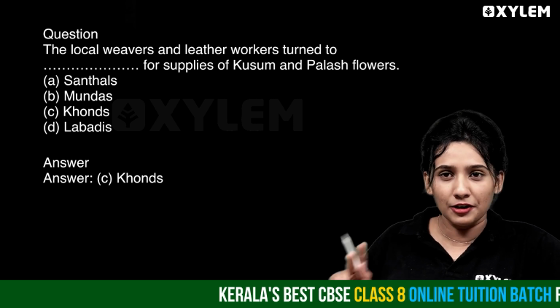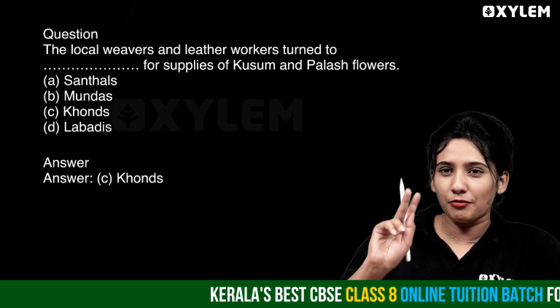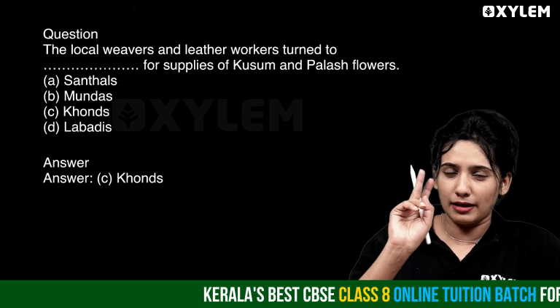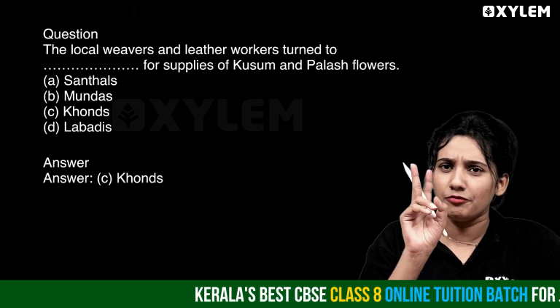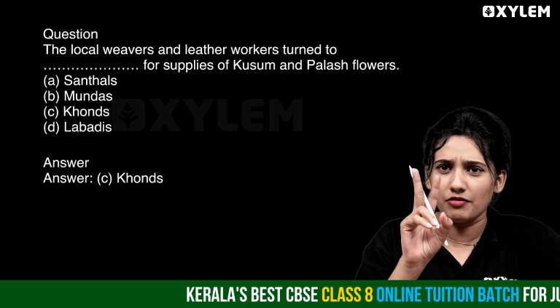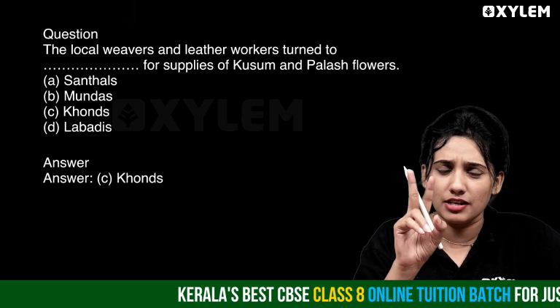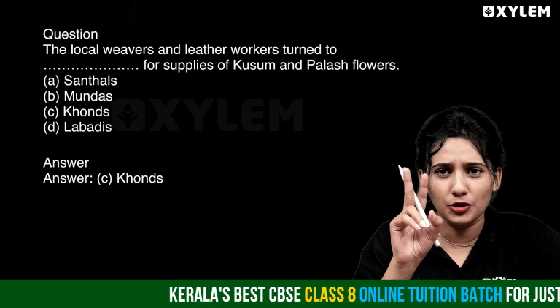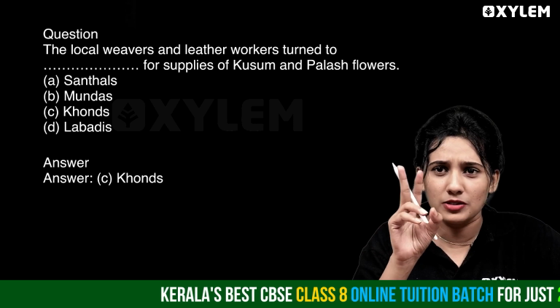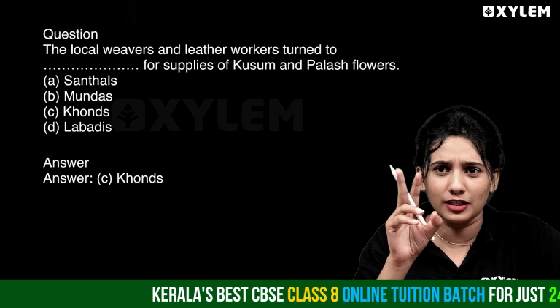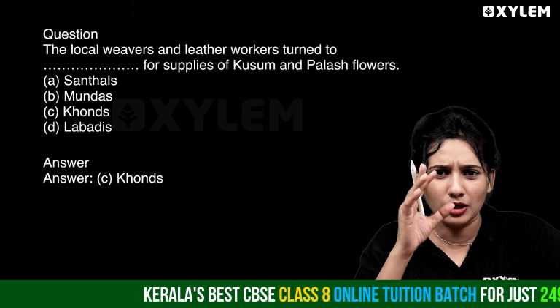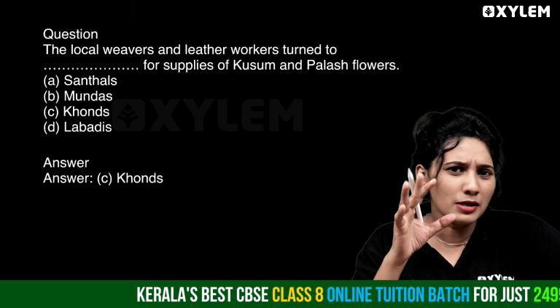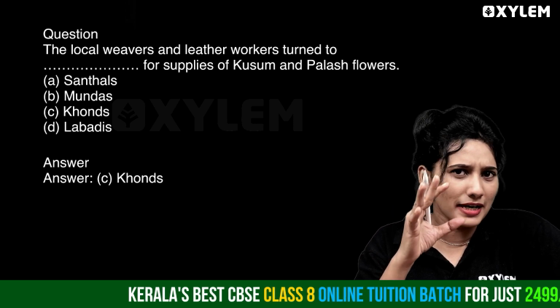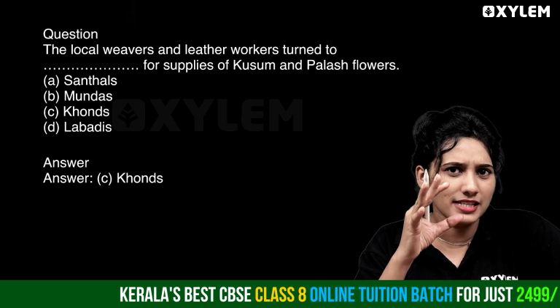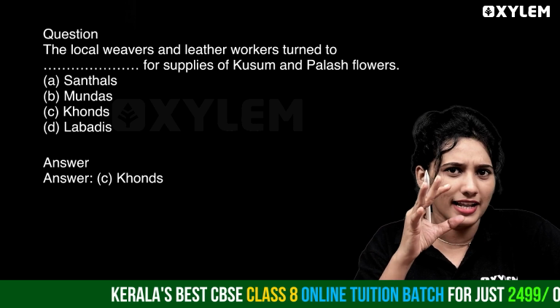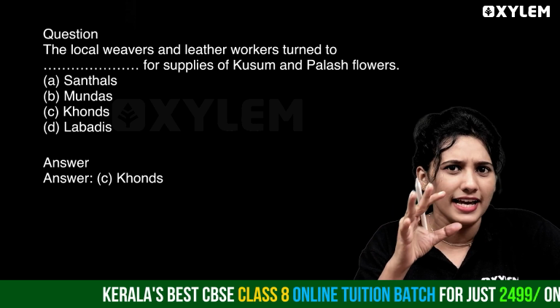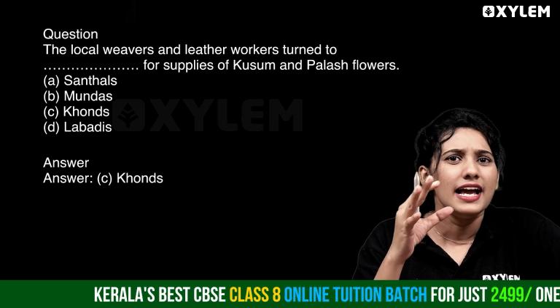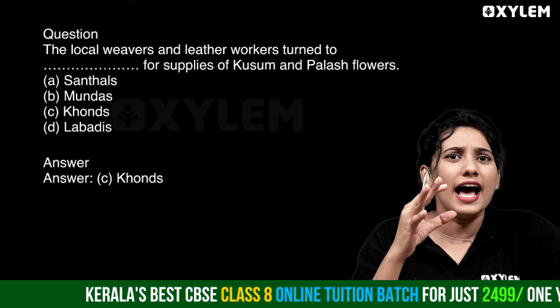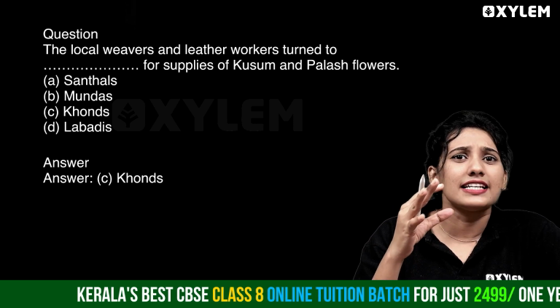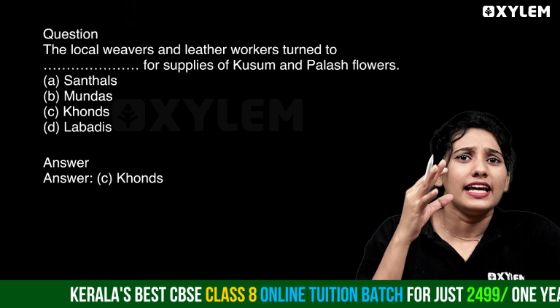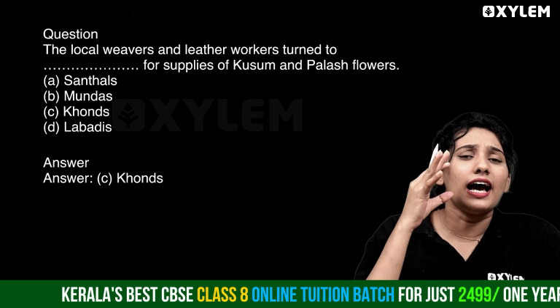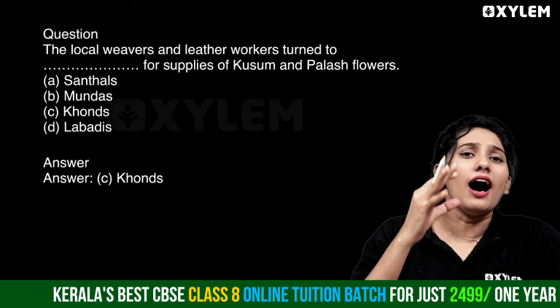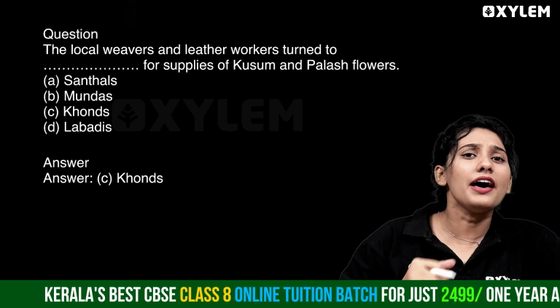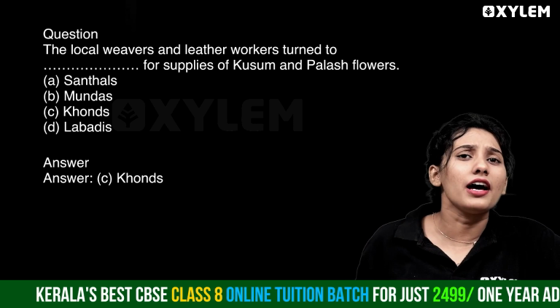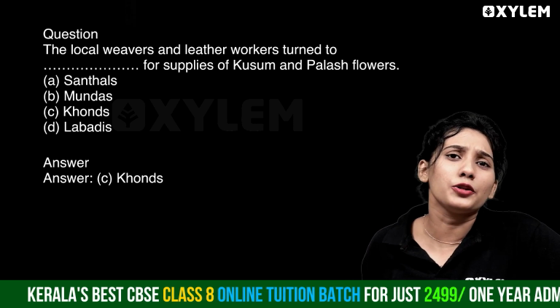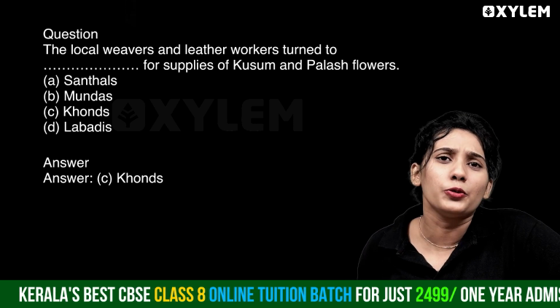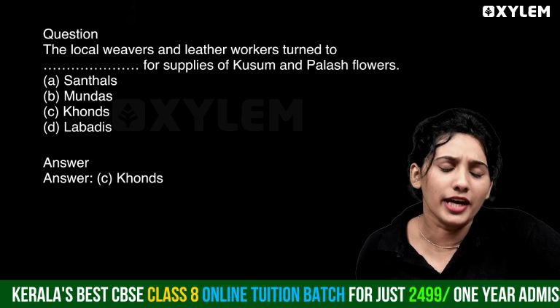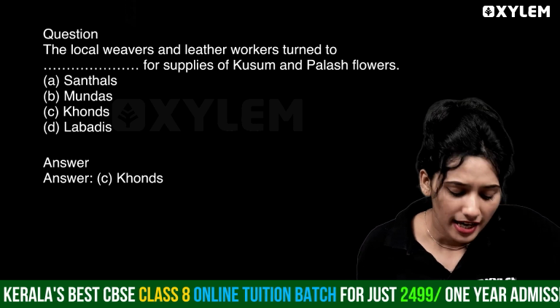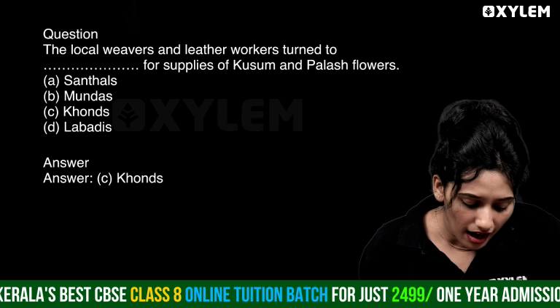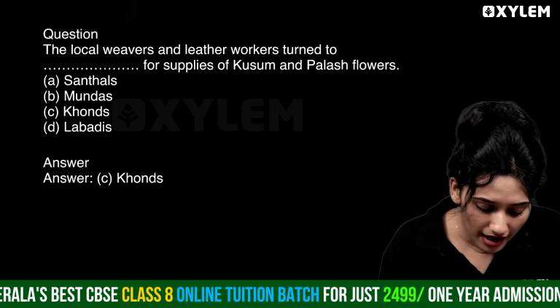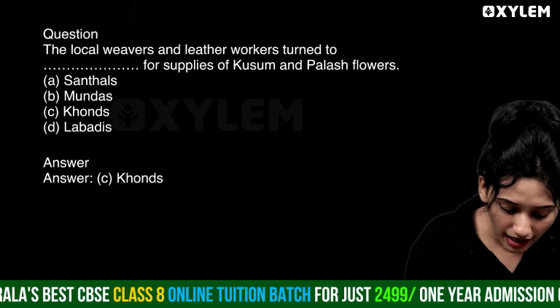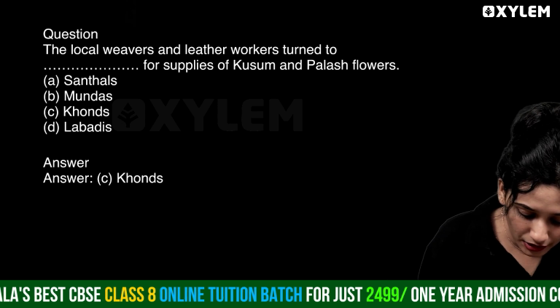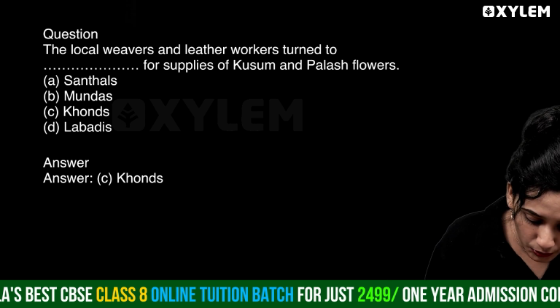They are using these two flowers — kusum and palash flowers — and they are using them.